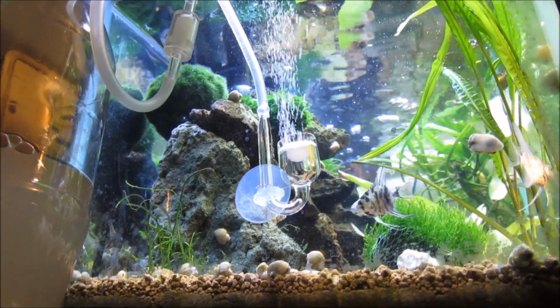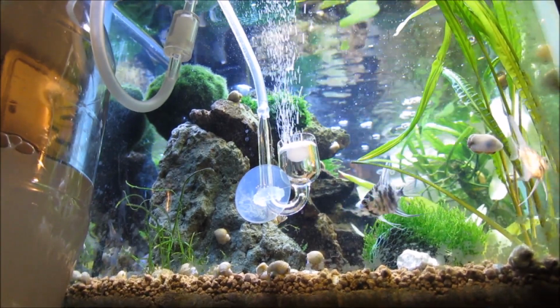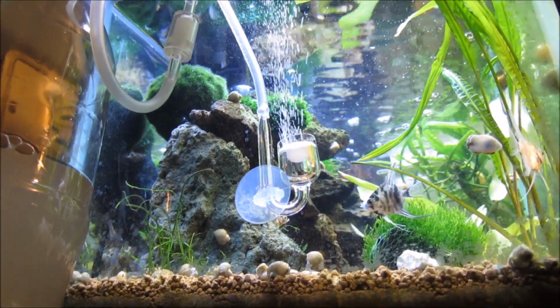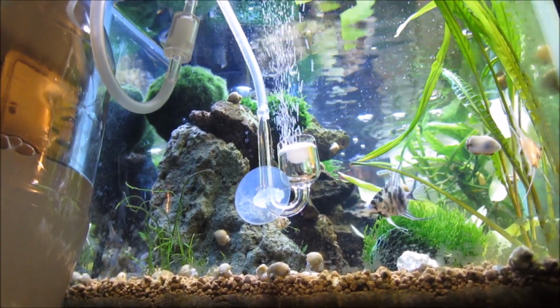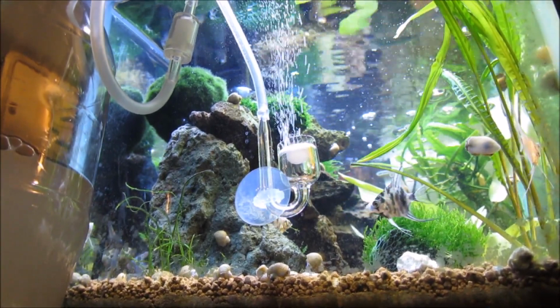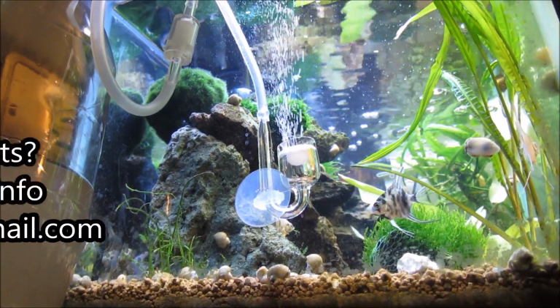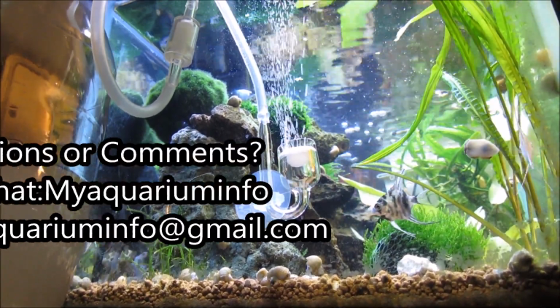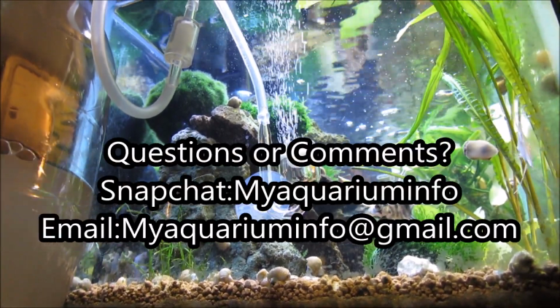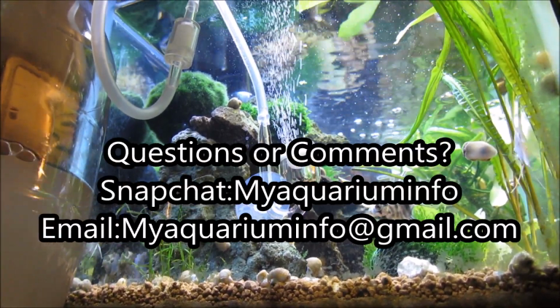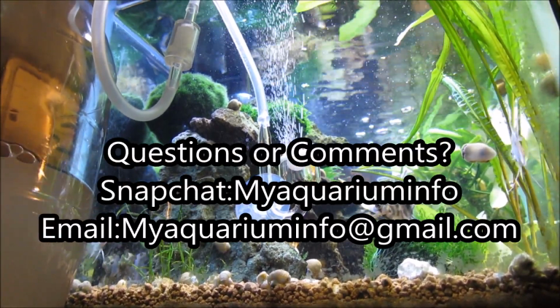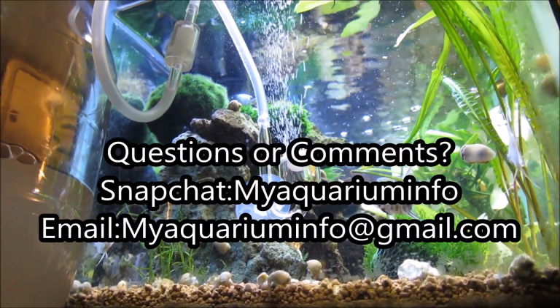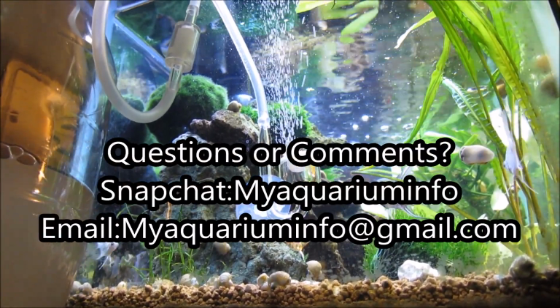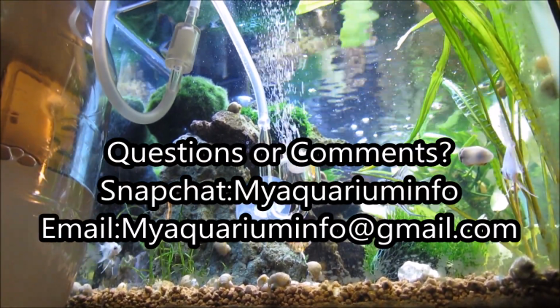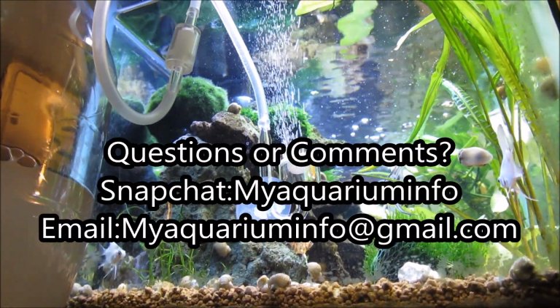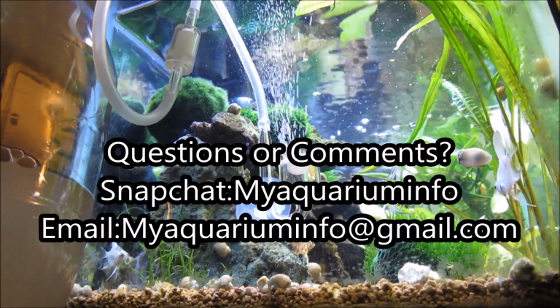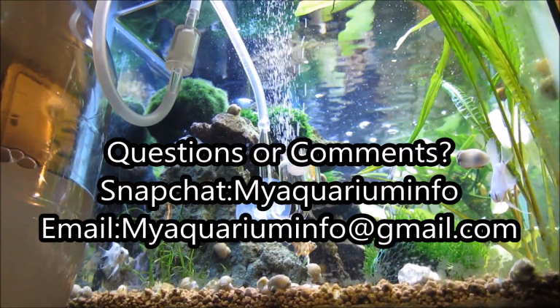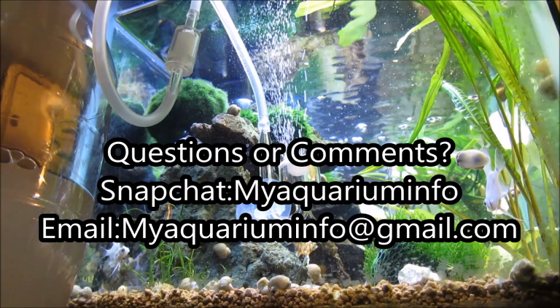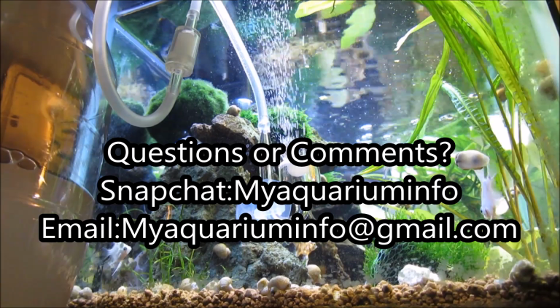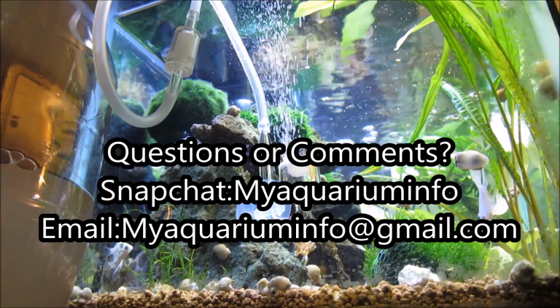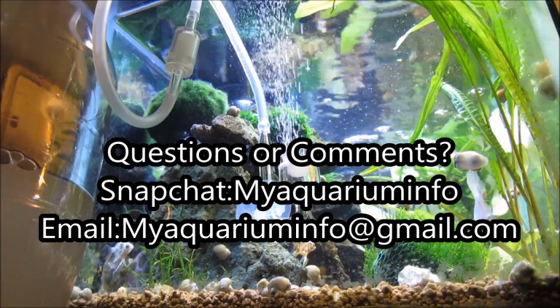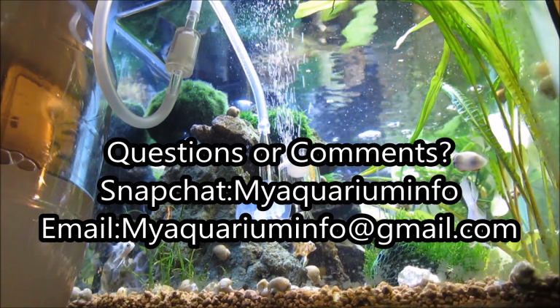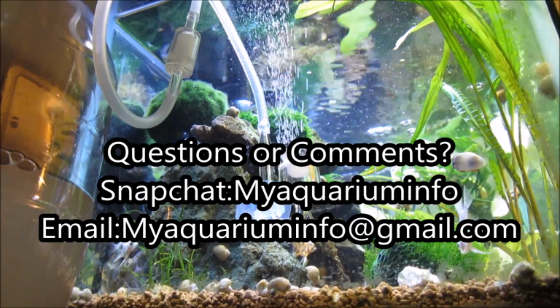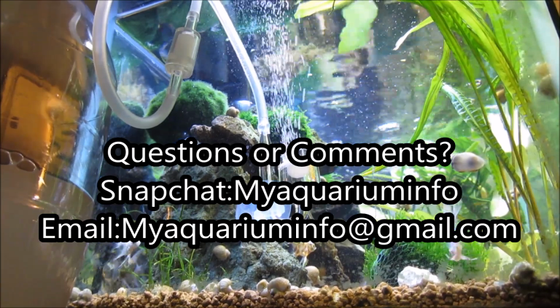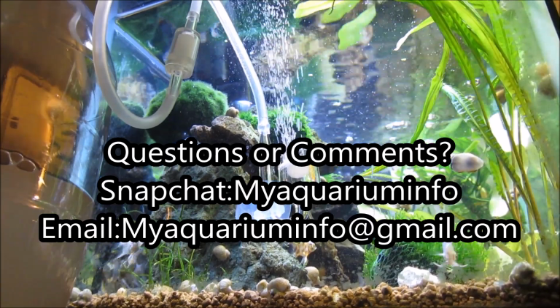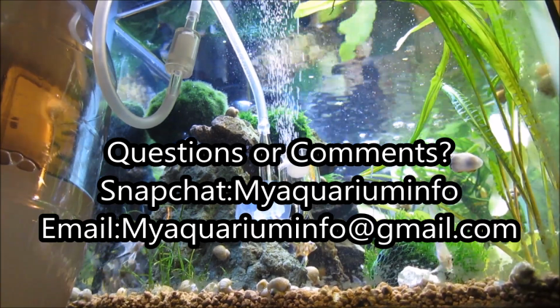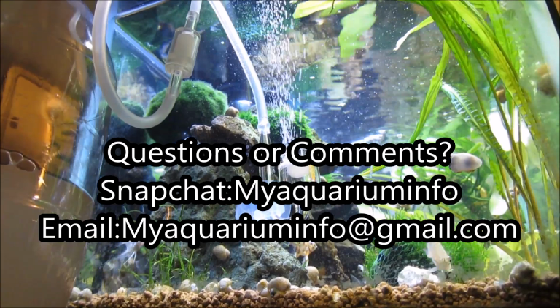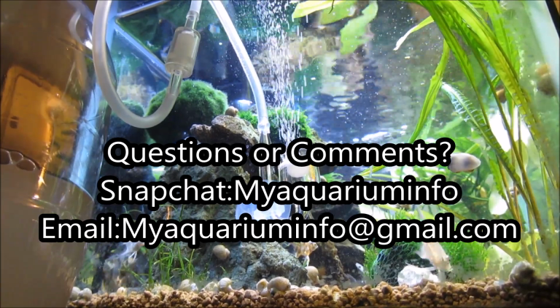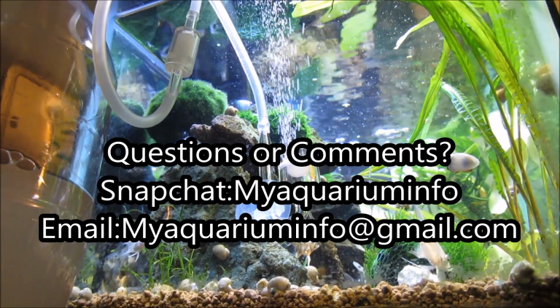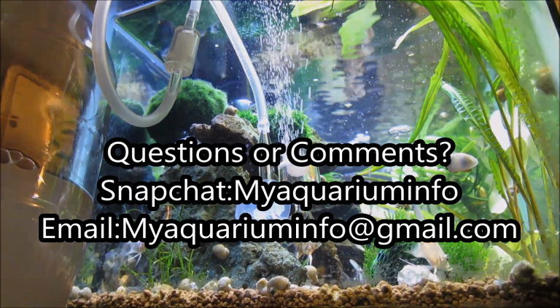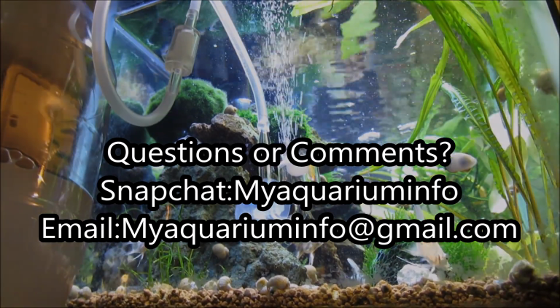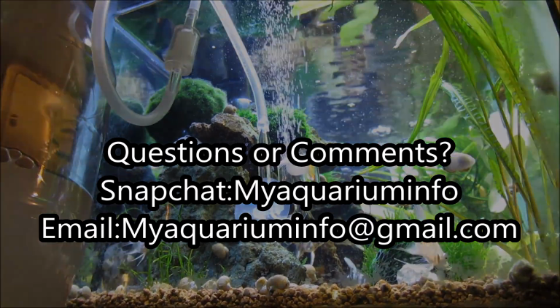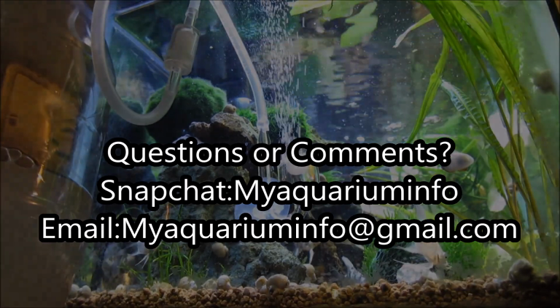With that said, I hope this helps. Please let me know if you have any questions. My name is Gus and this is Aquarium Info — thanks for watching.